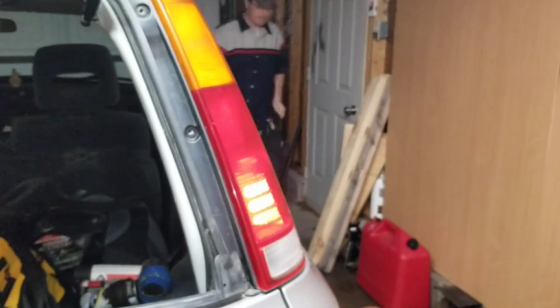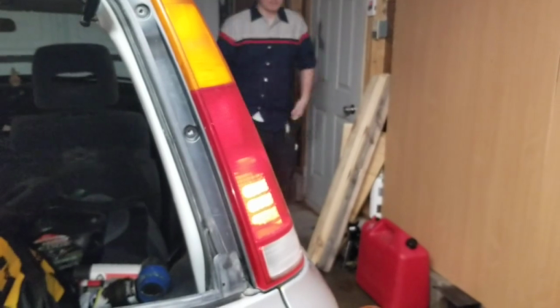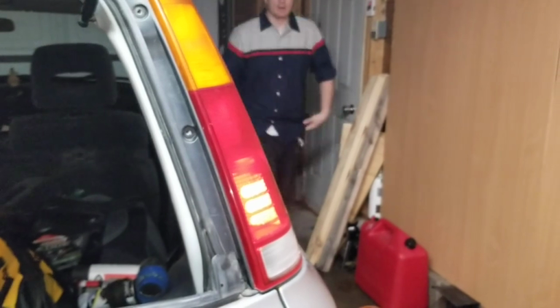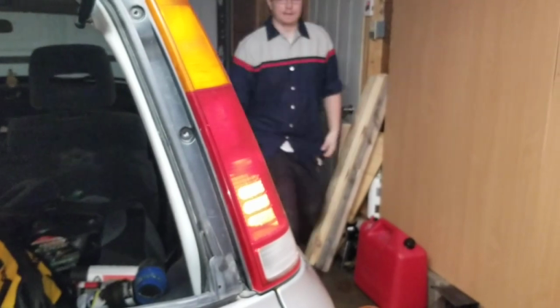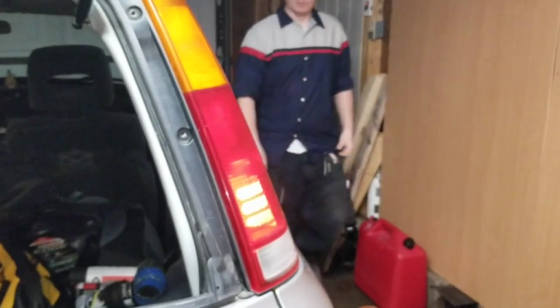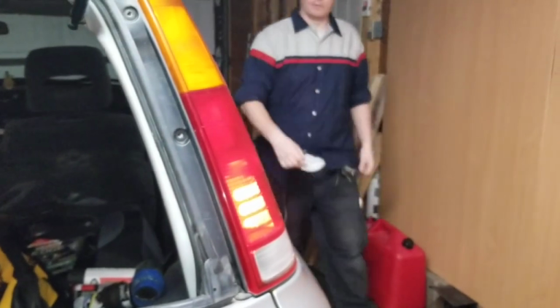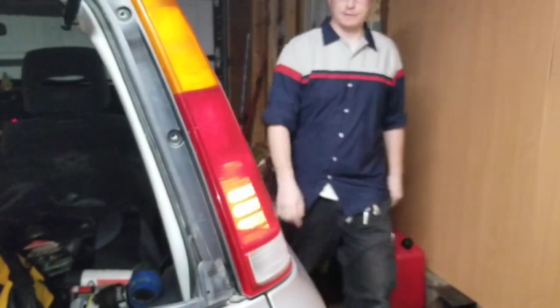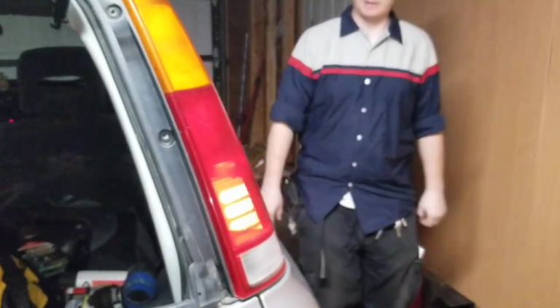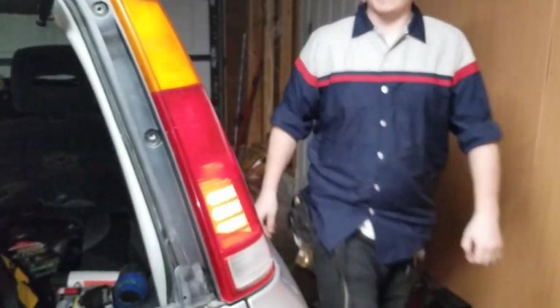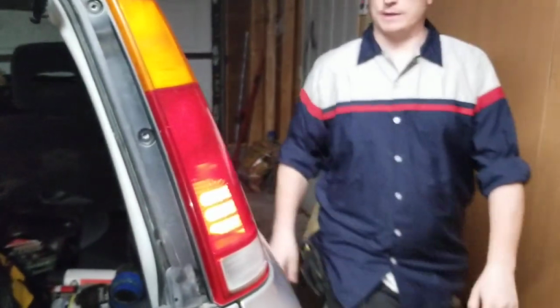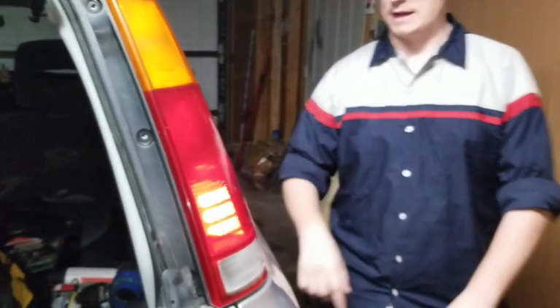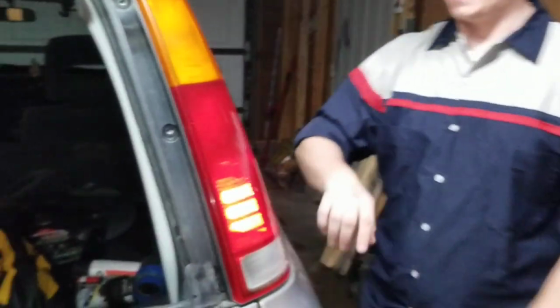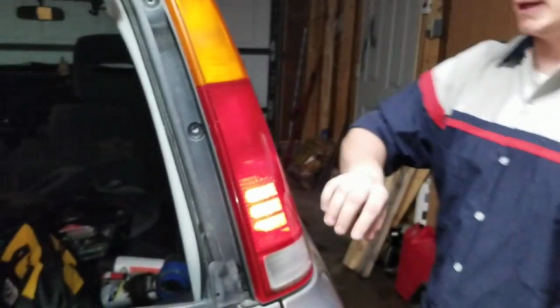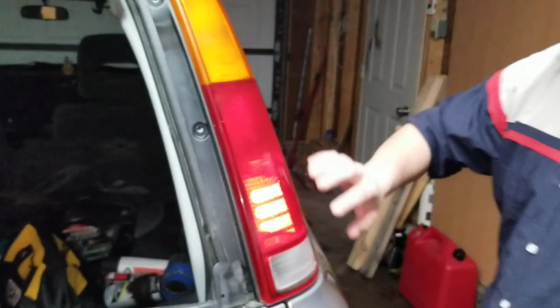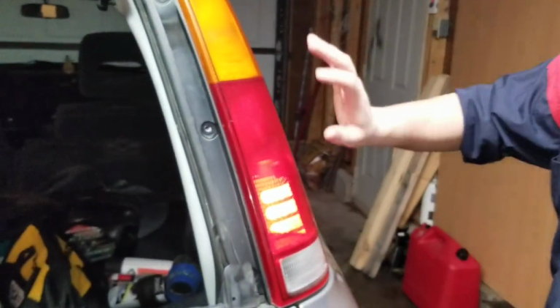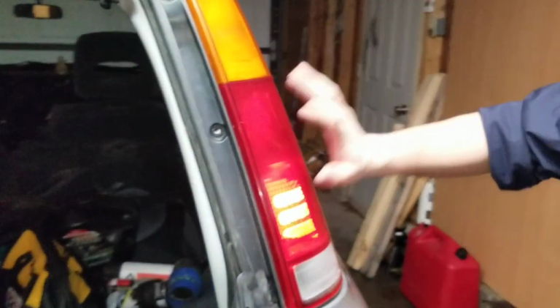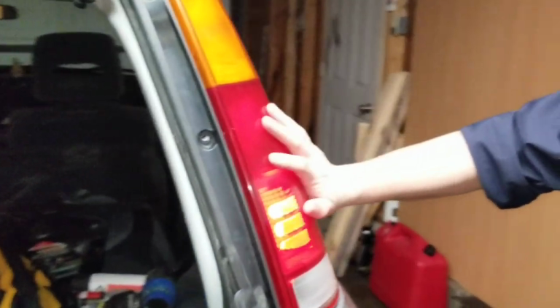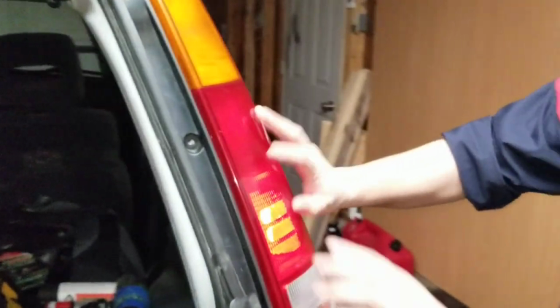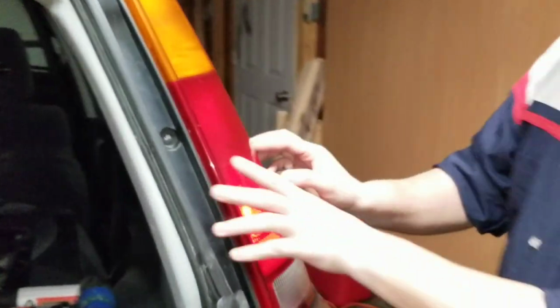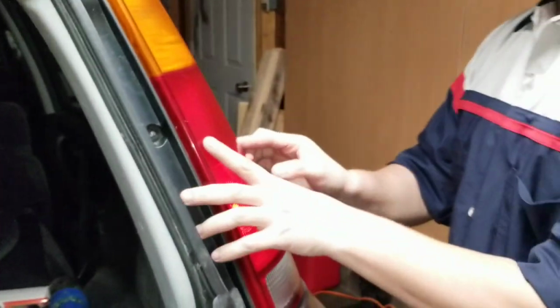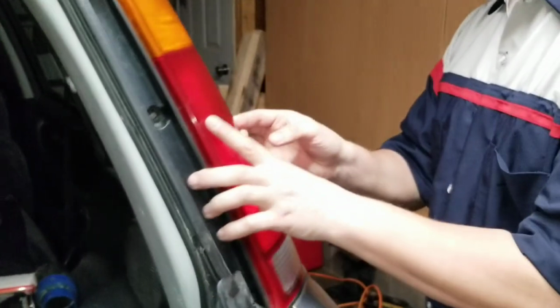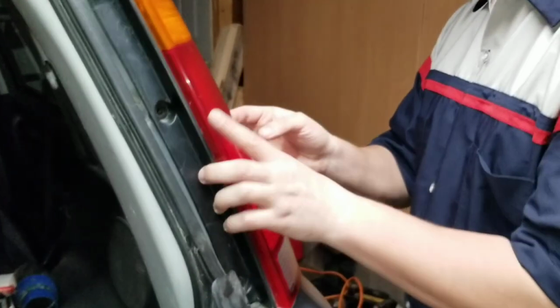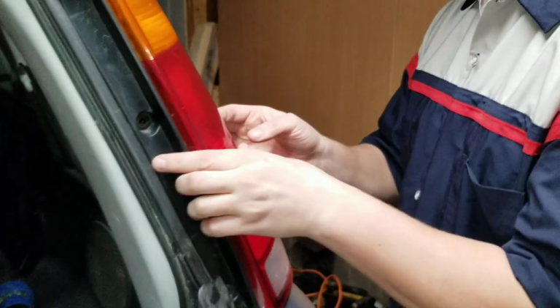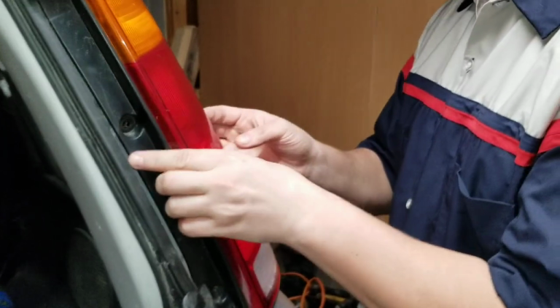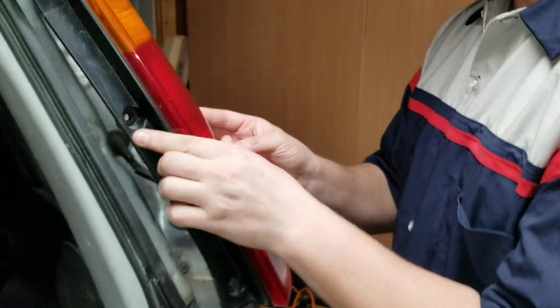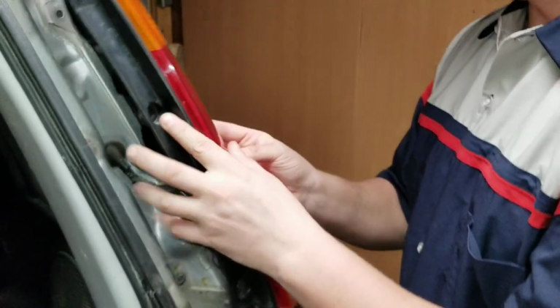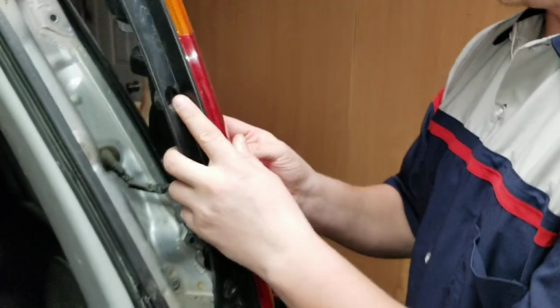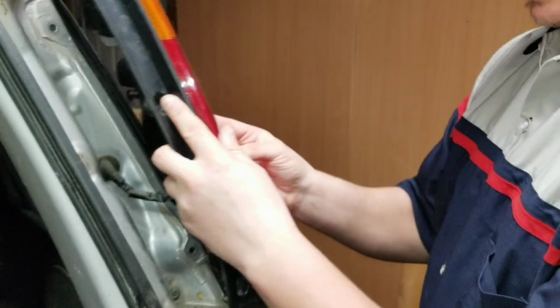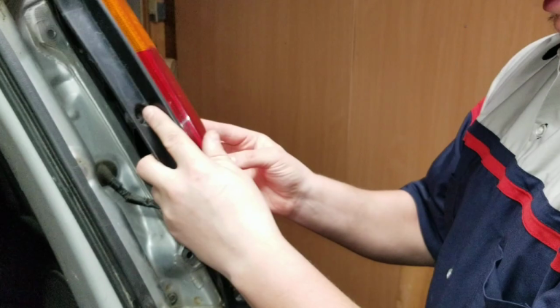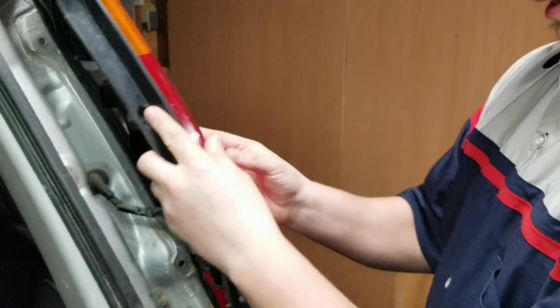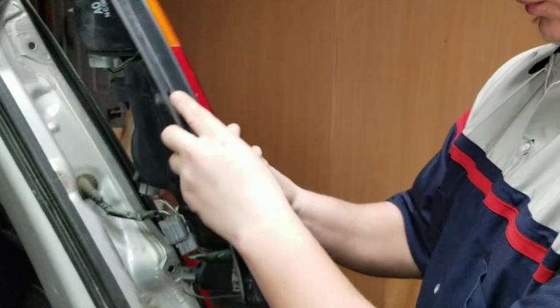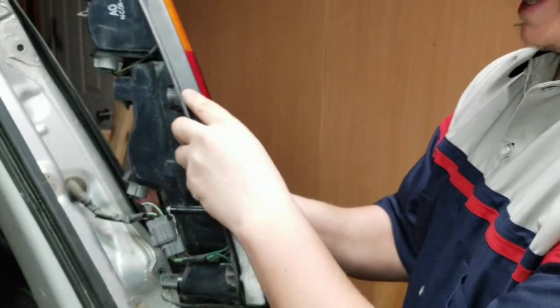Now we'll move on to the next one — which is your brake light. Alright.